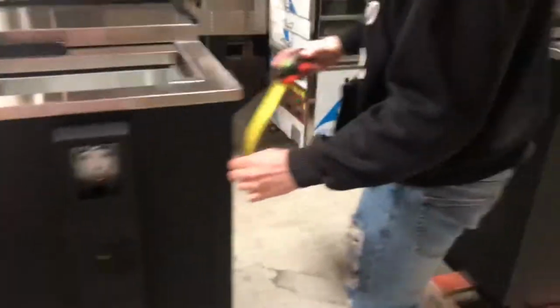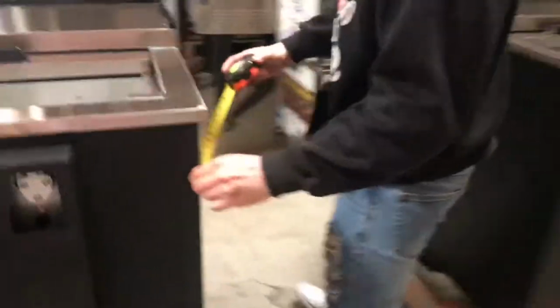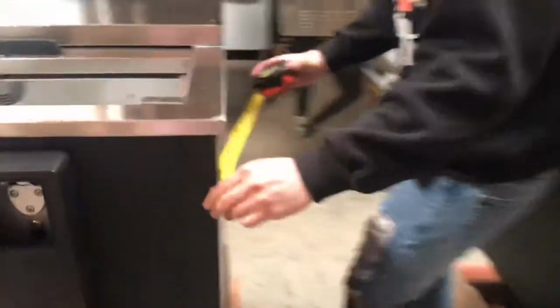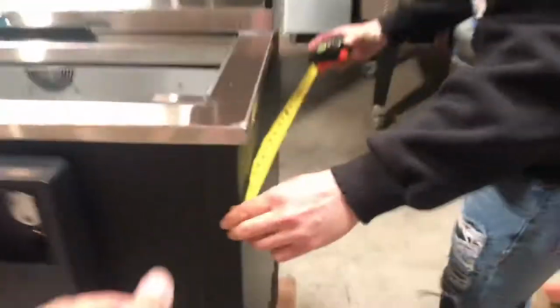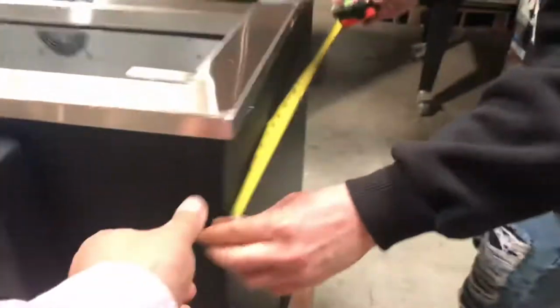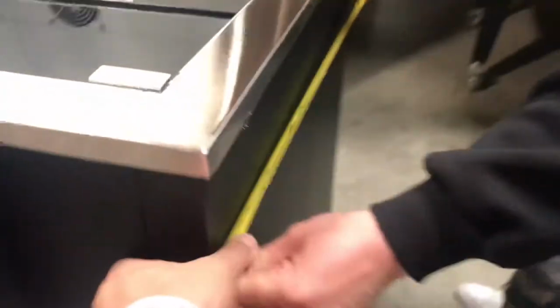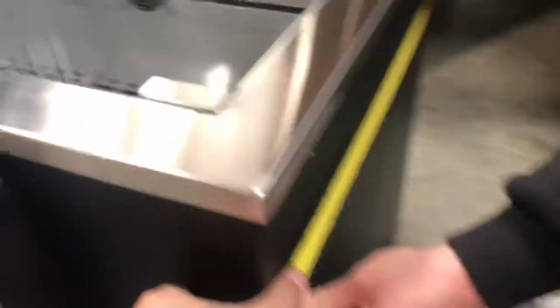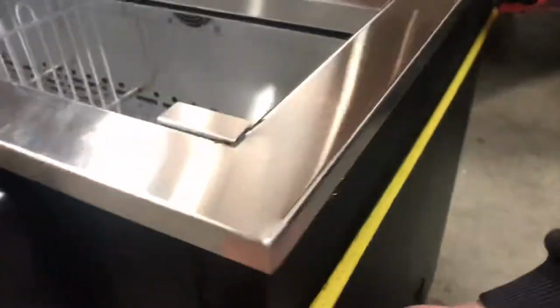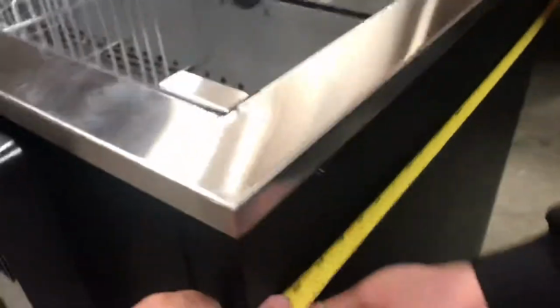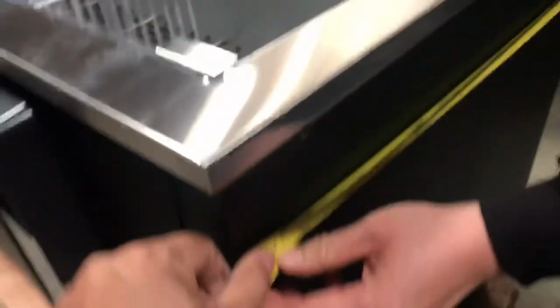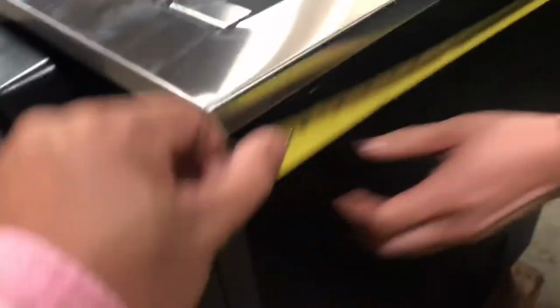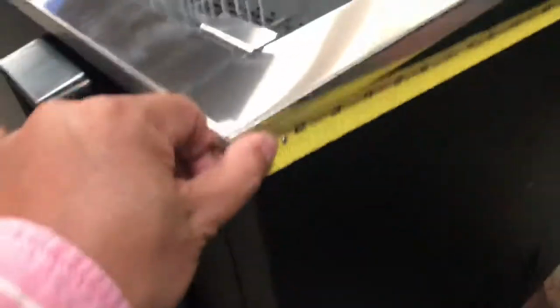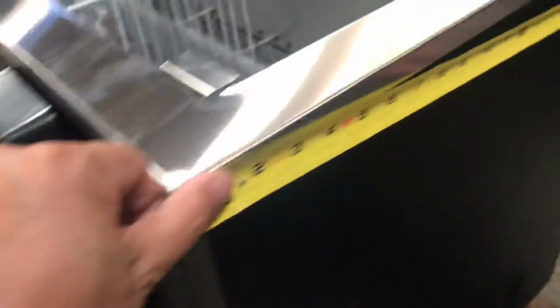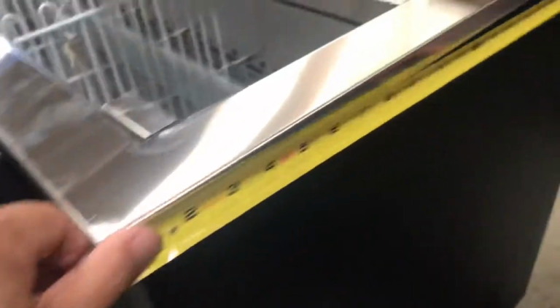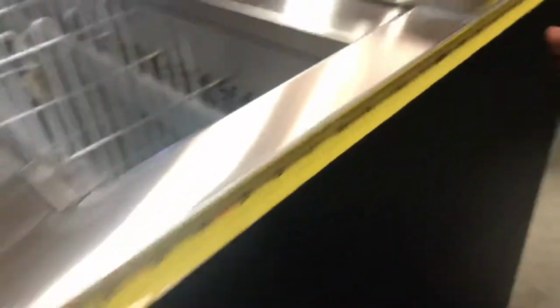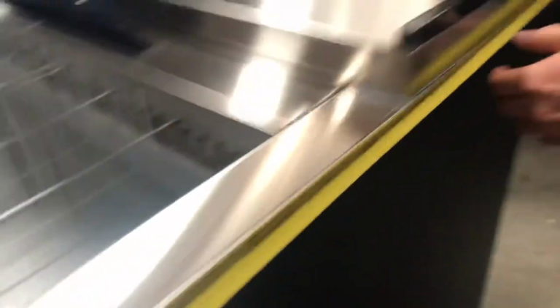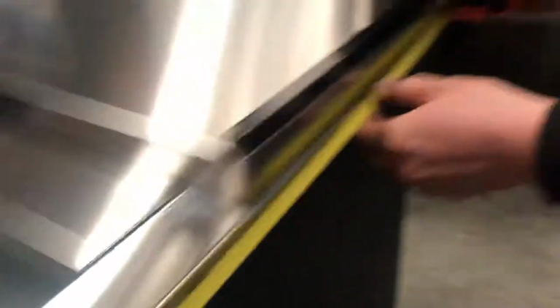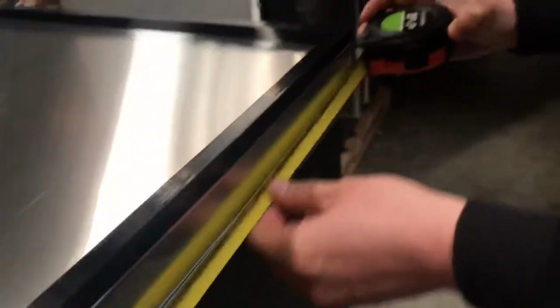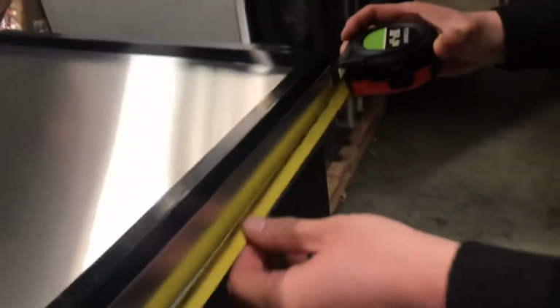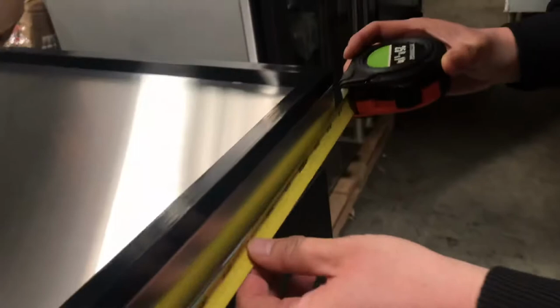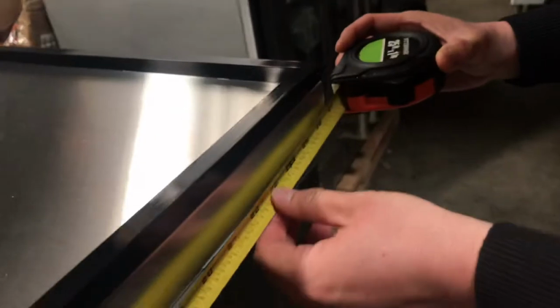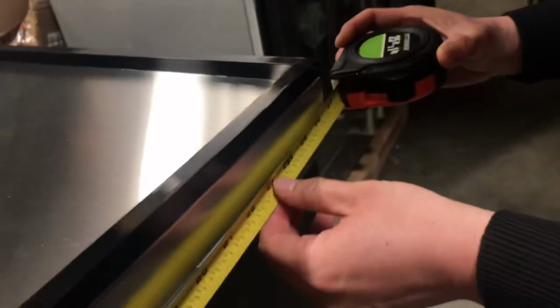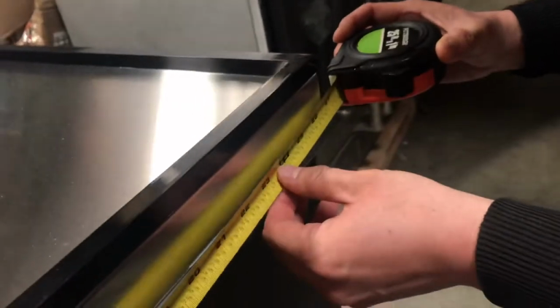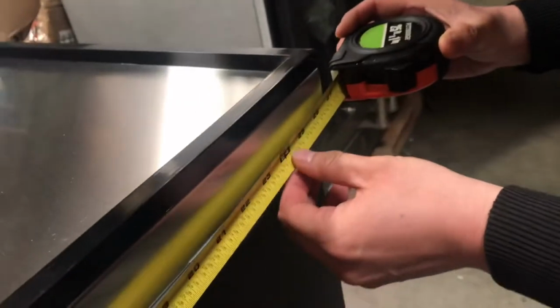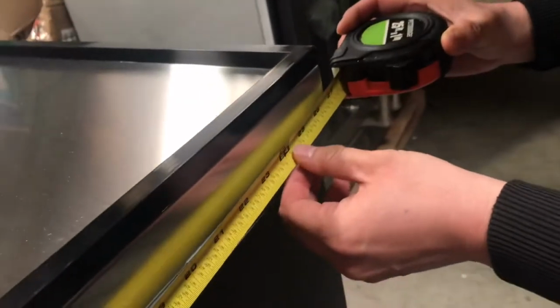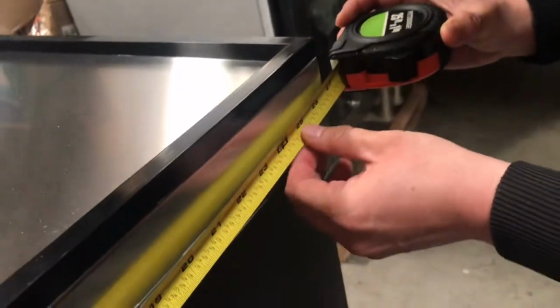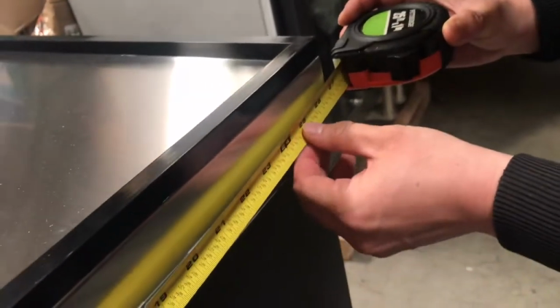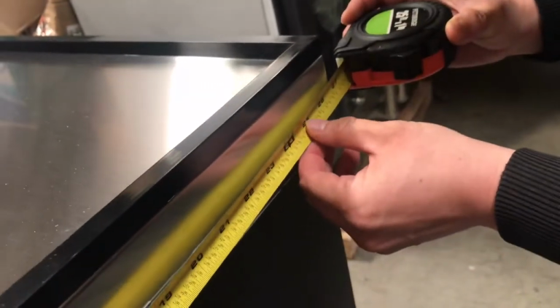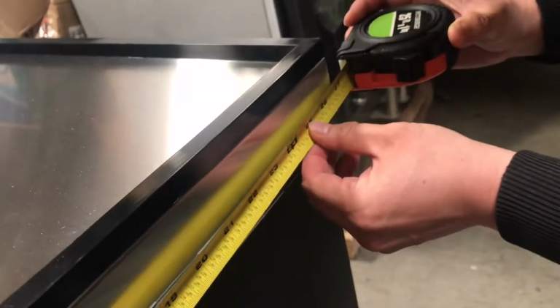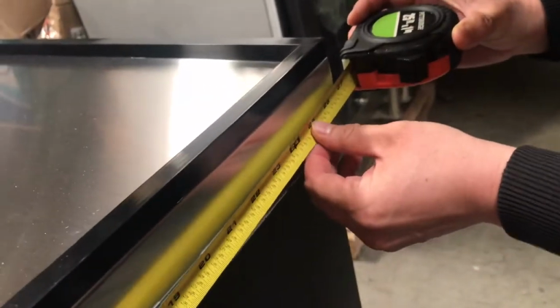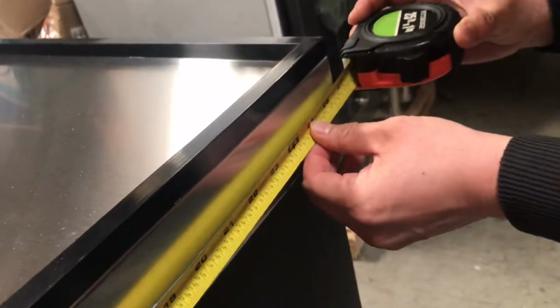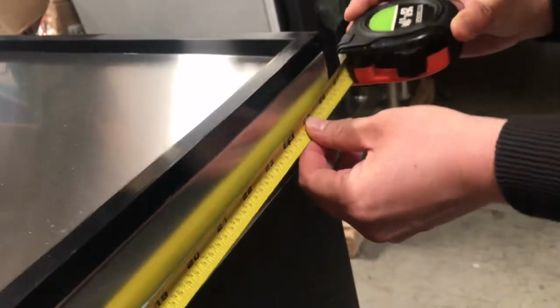And for the depth, it will be 26 and a half inches.